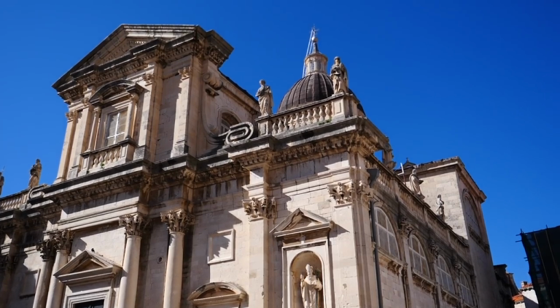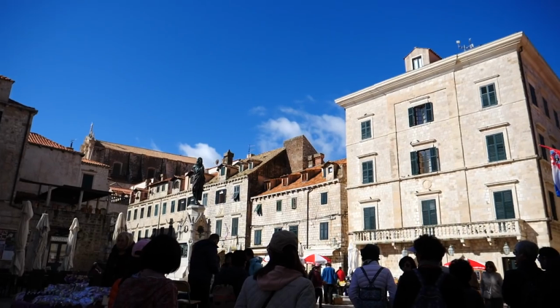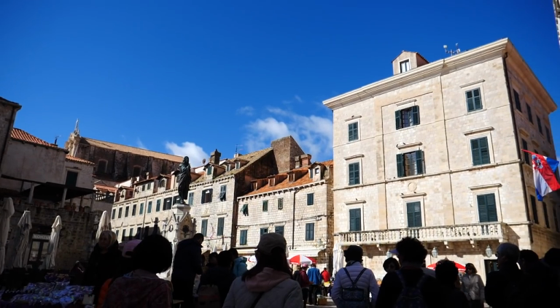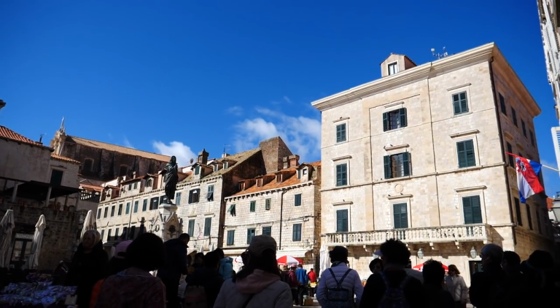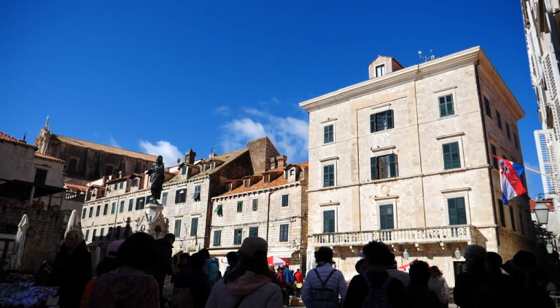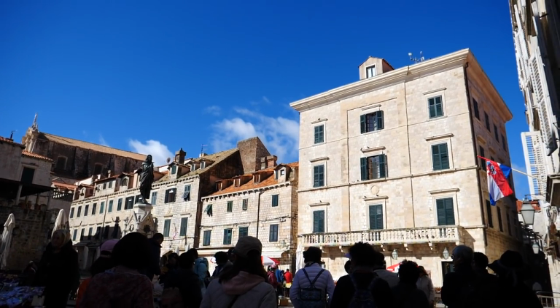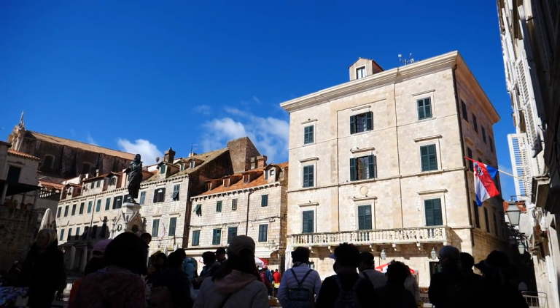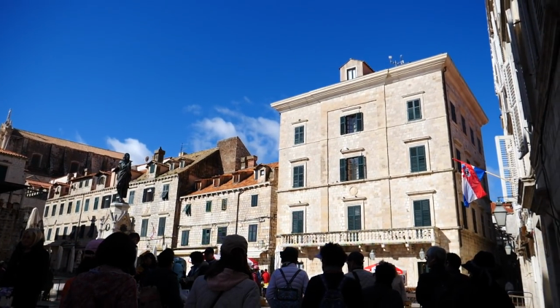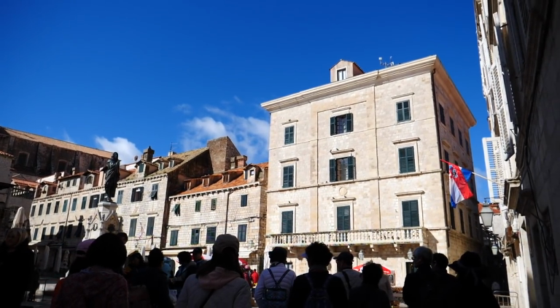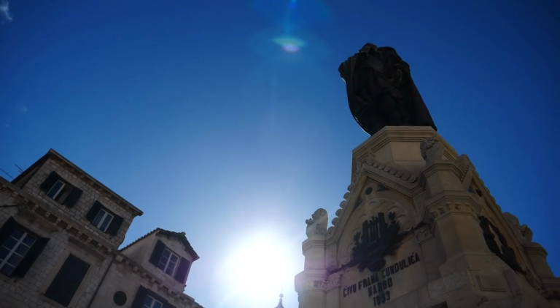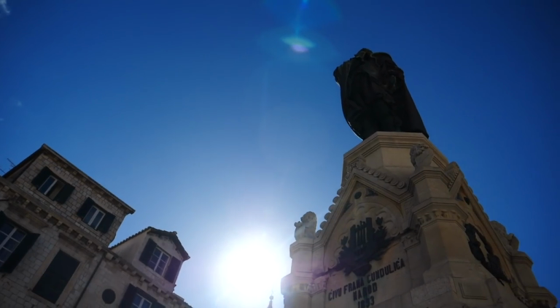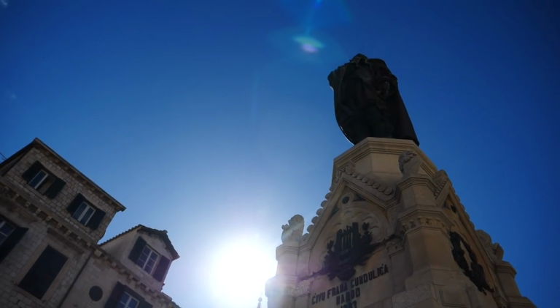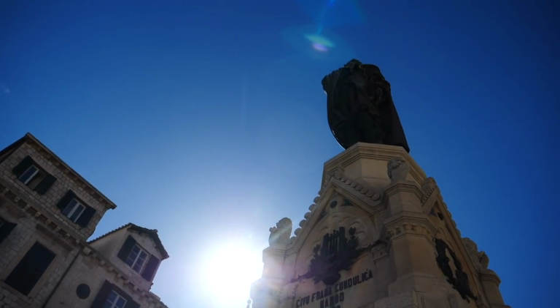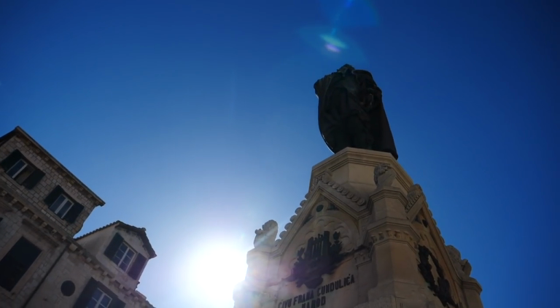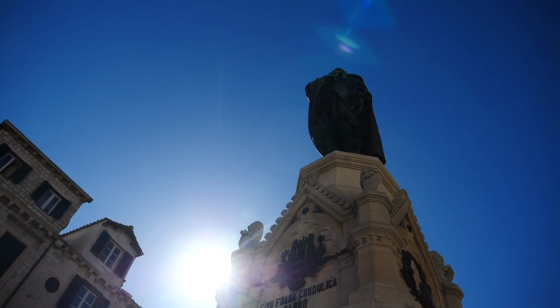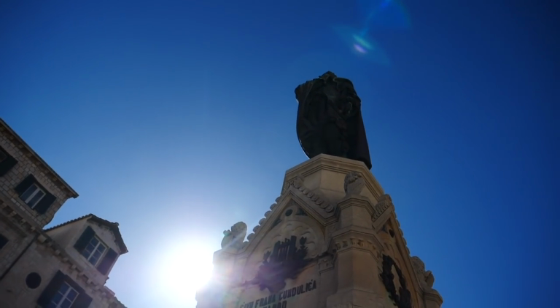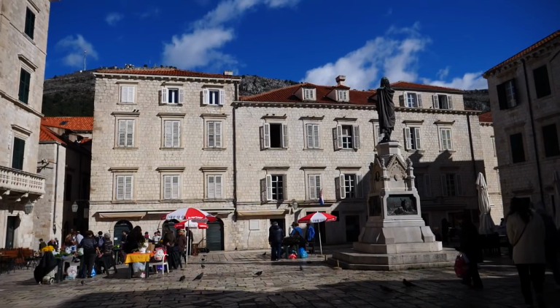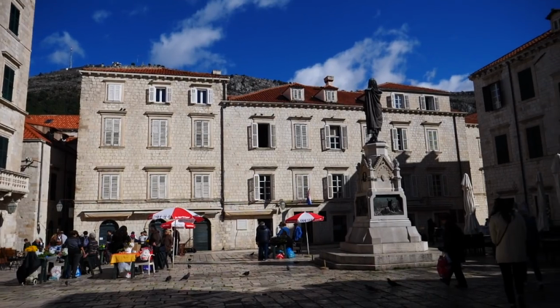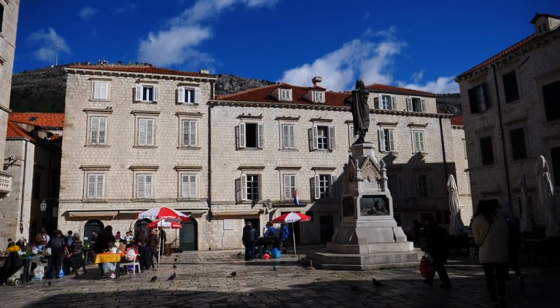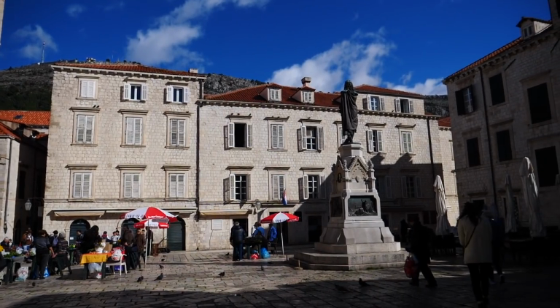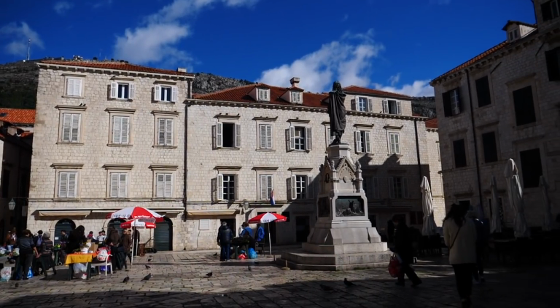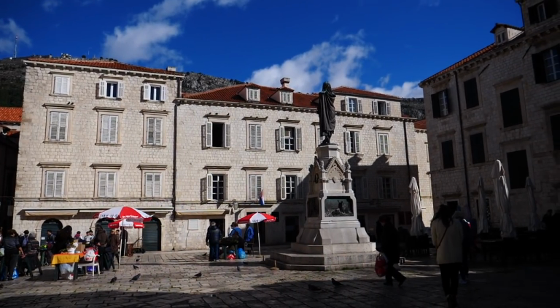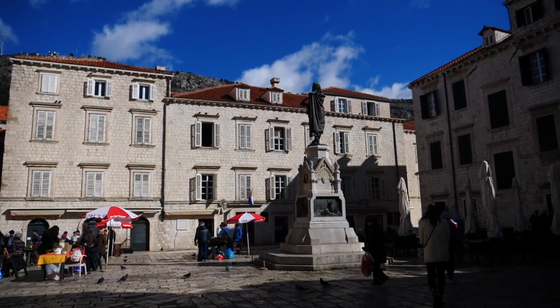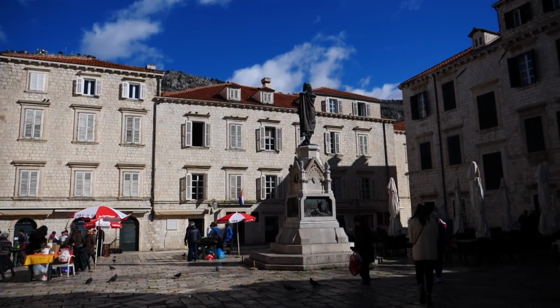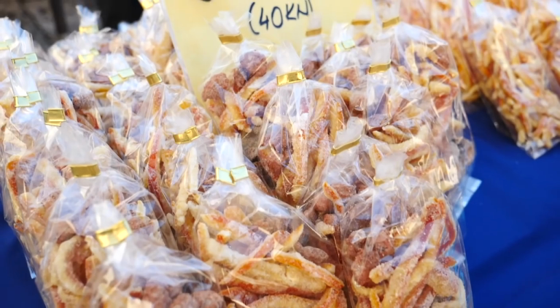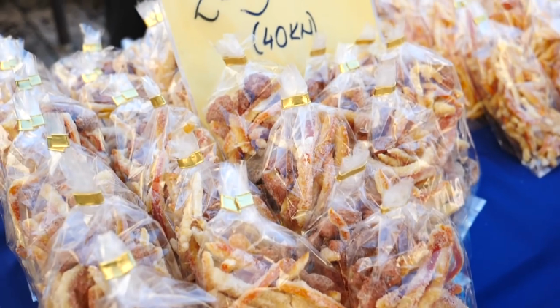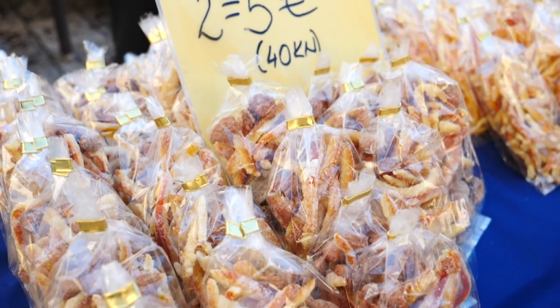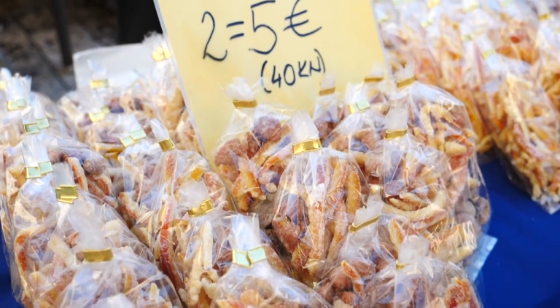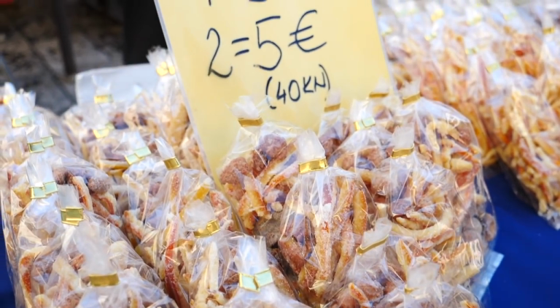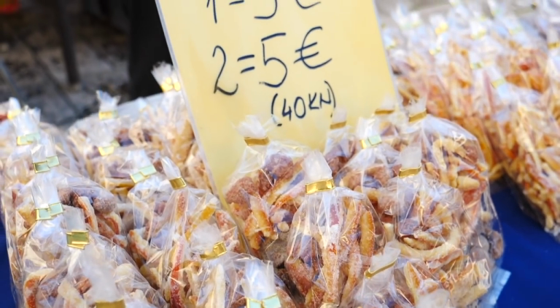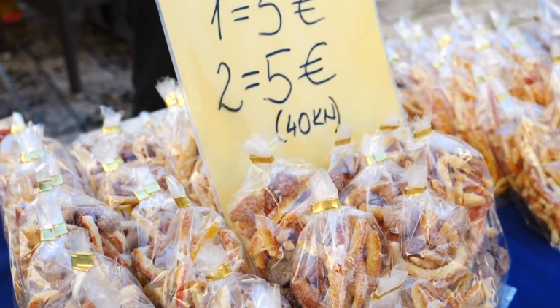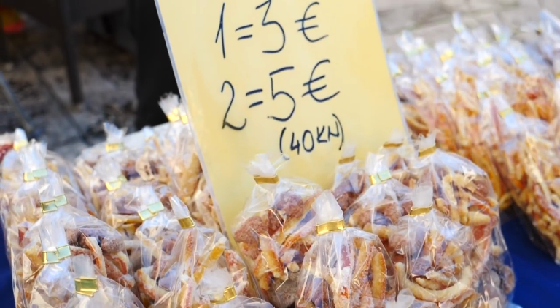We then wandered over to Gundelic Square where a few vendors had set up for the day. And as usual it didn't take us long to sniff out a few treats.